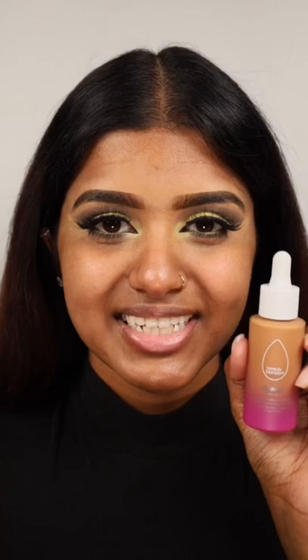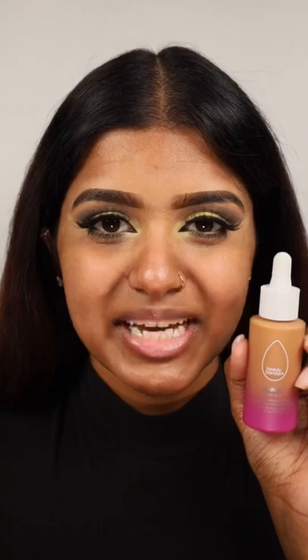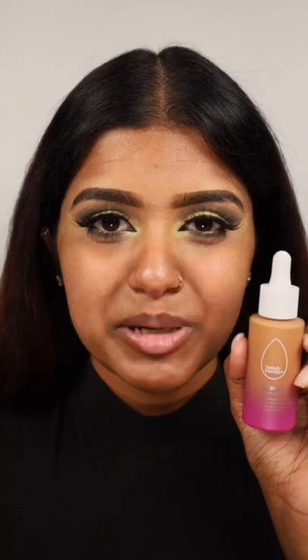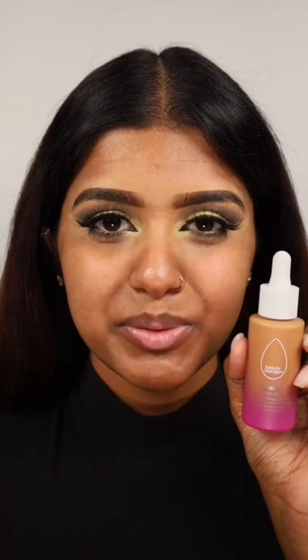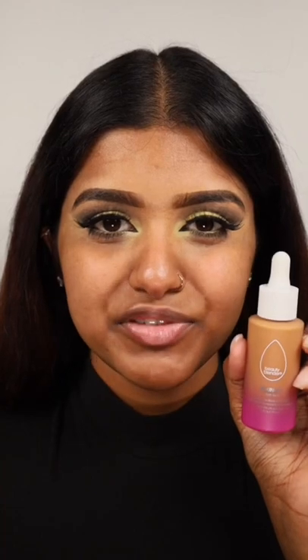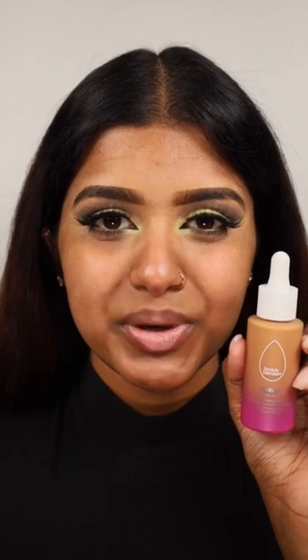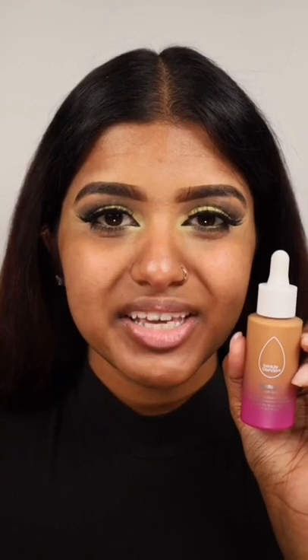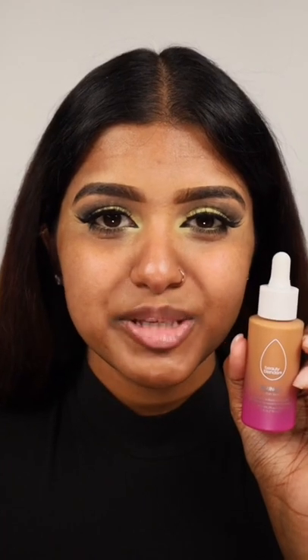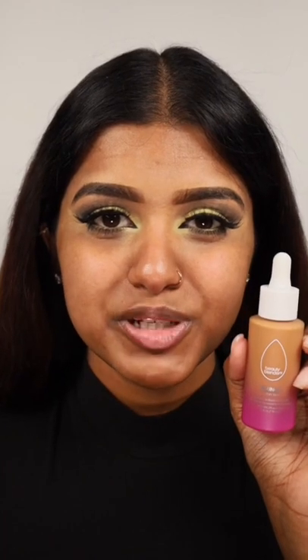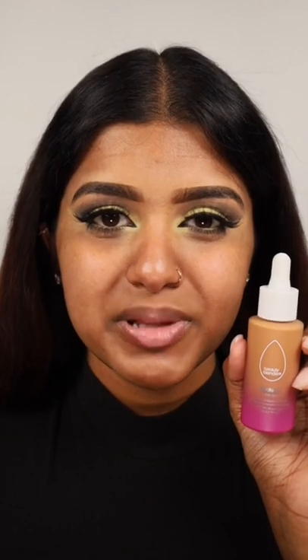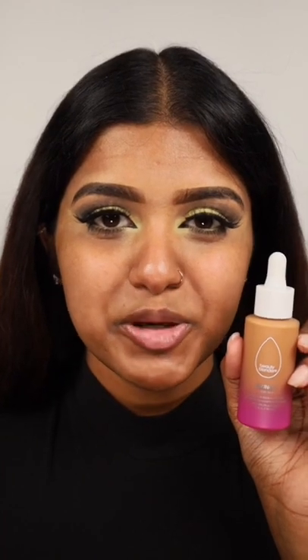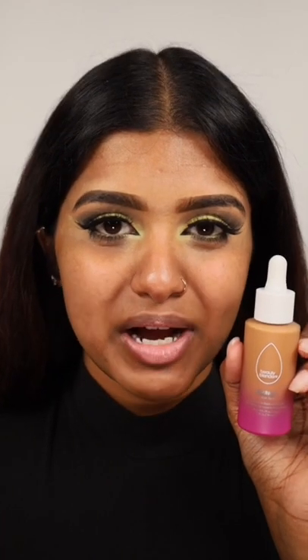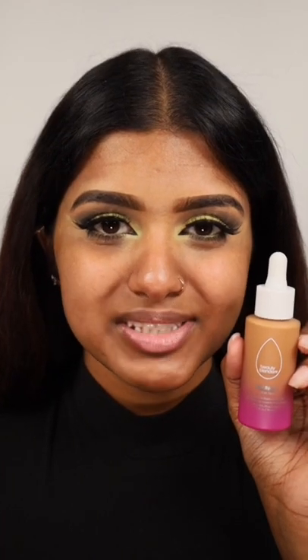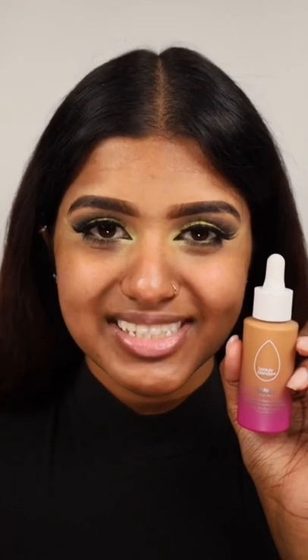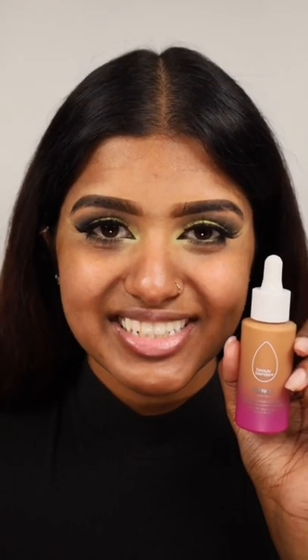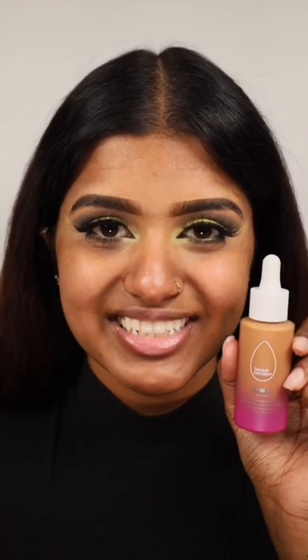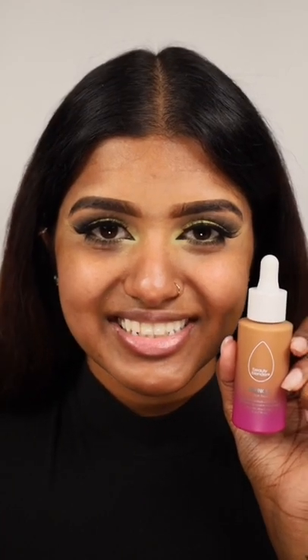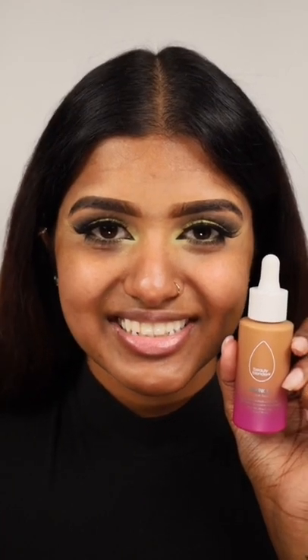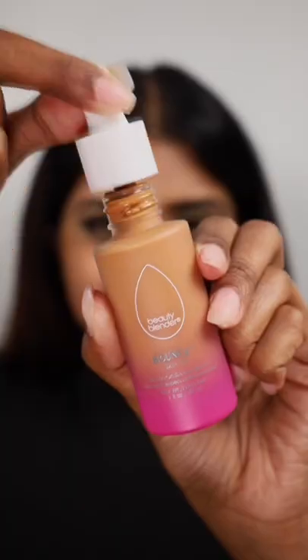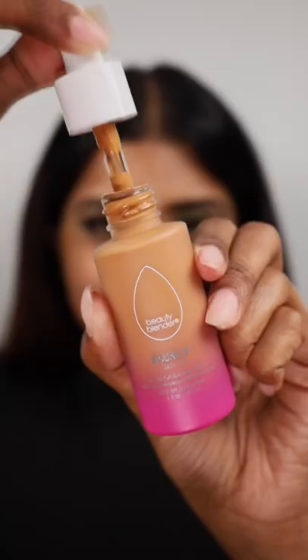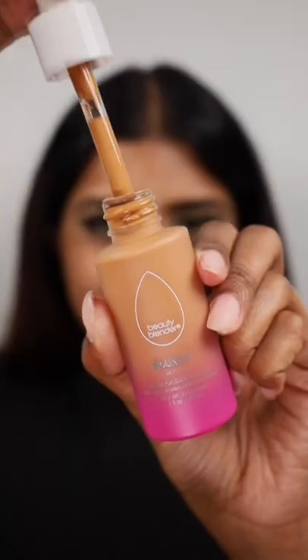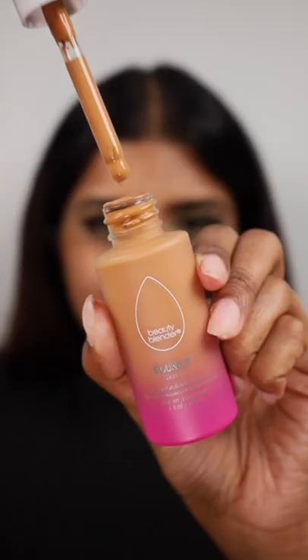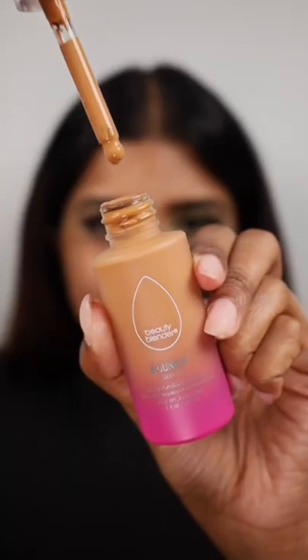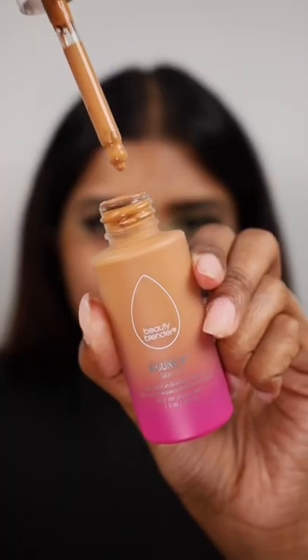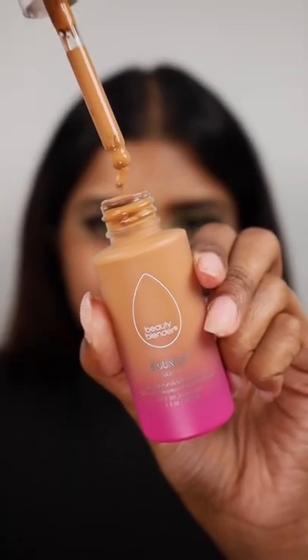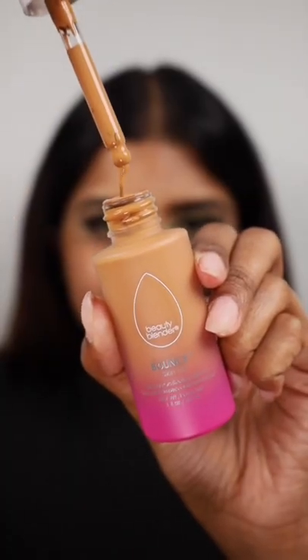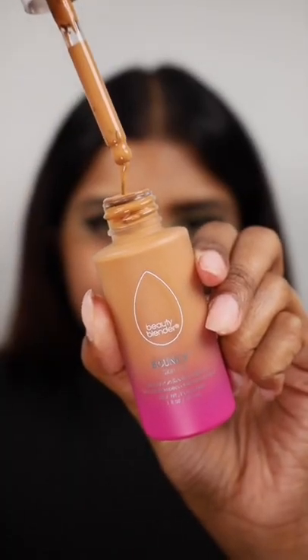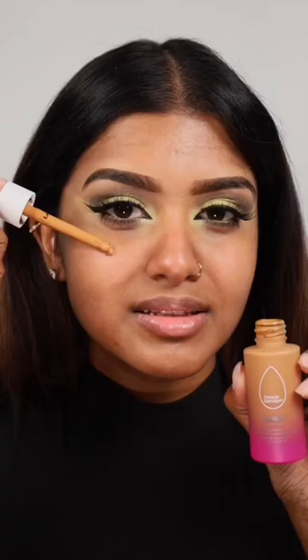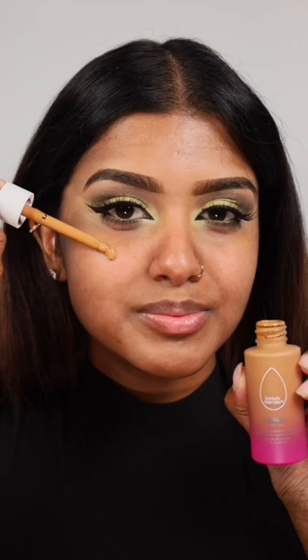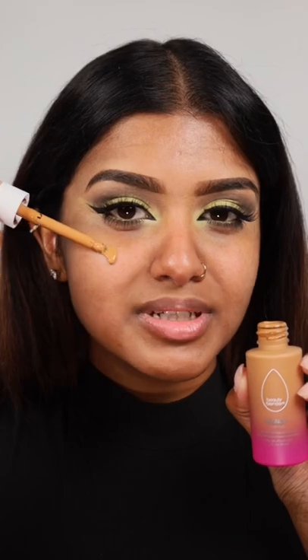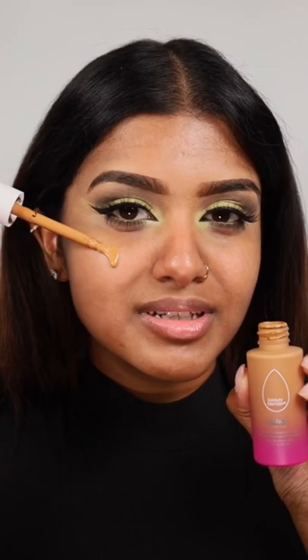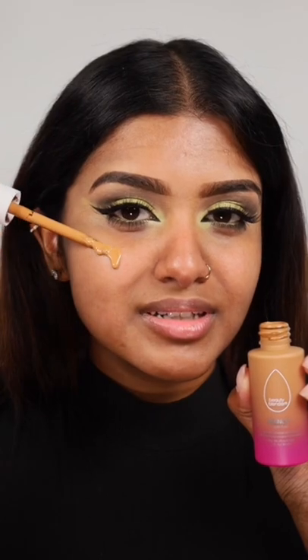Today, I'm going to be reviewing the Beauty Blender Bounce Skin Tint. This is in shade Deep 1. Let's put it on.